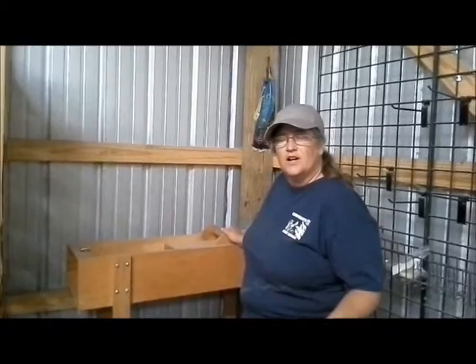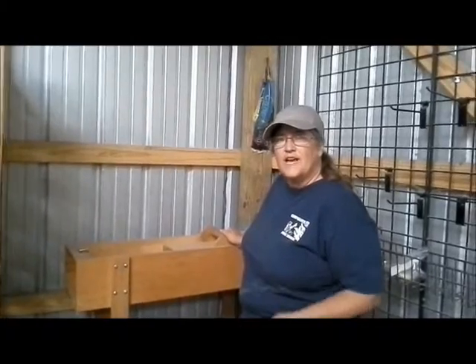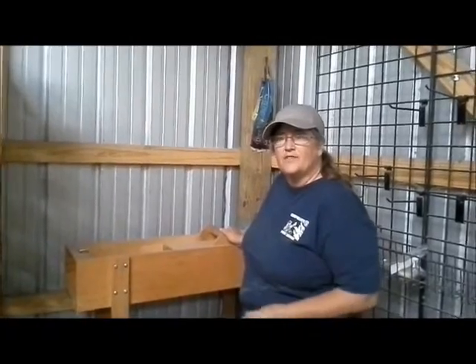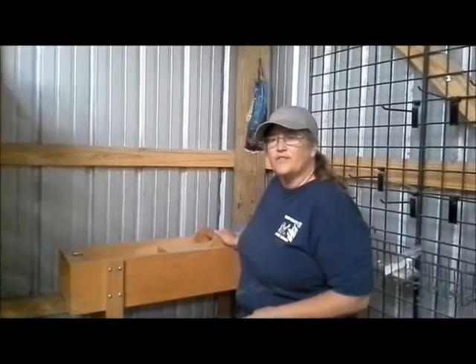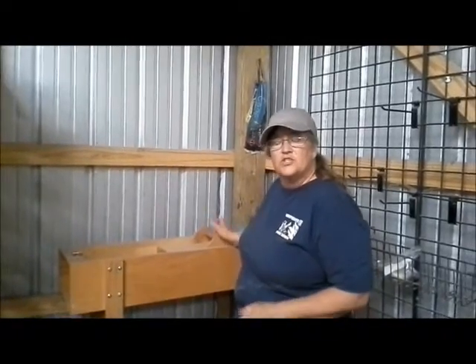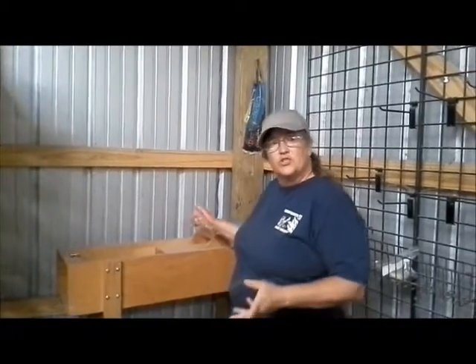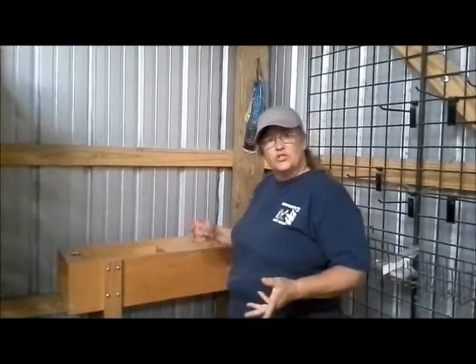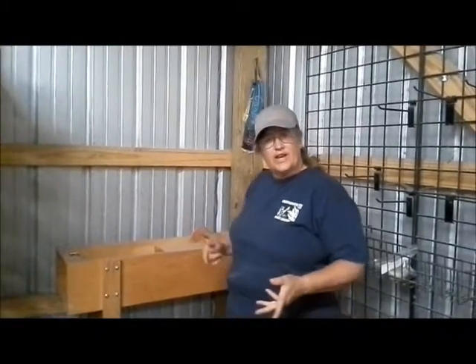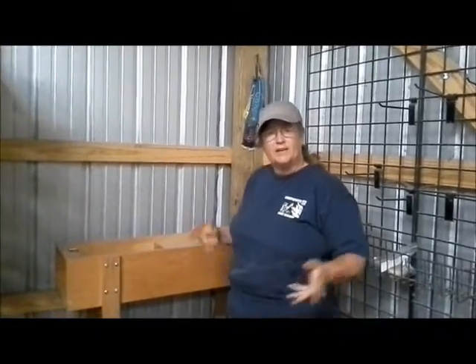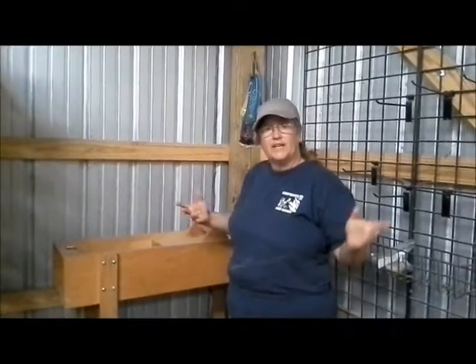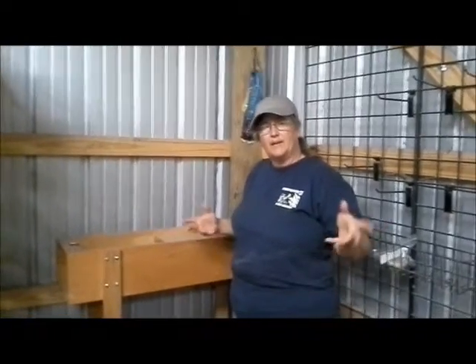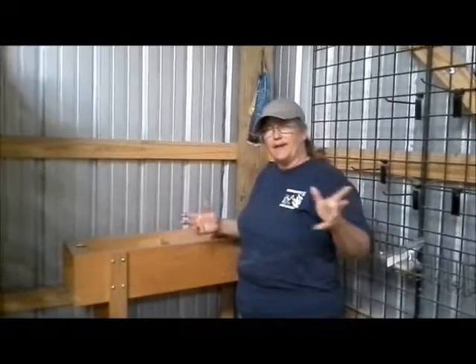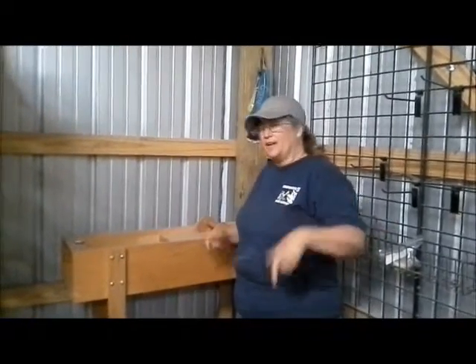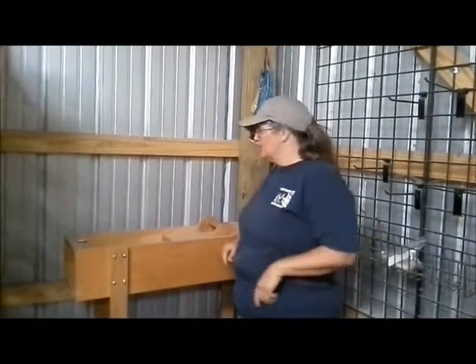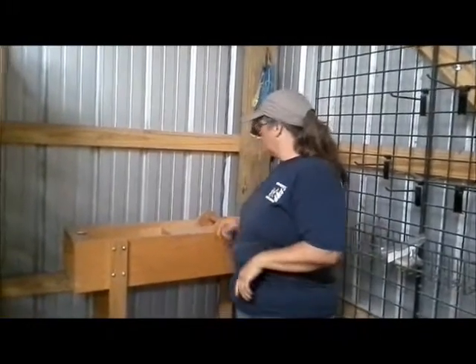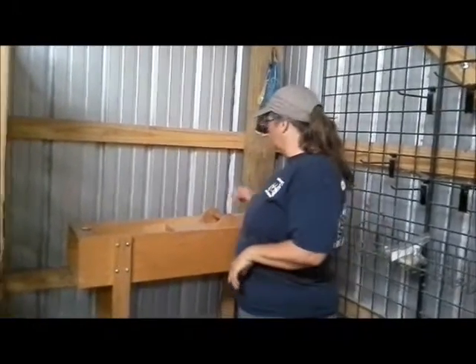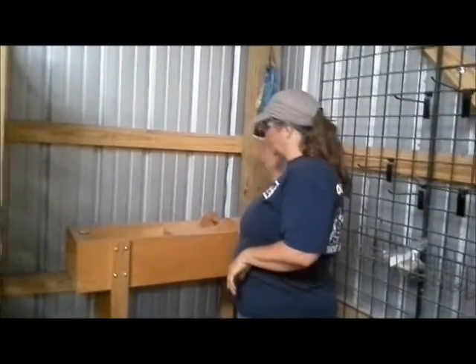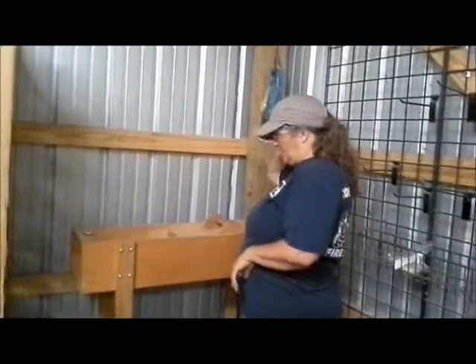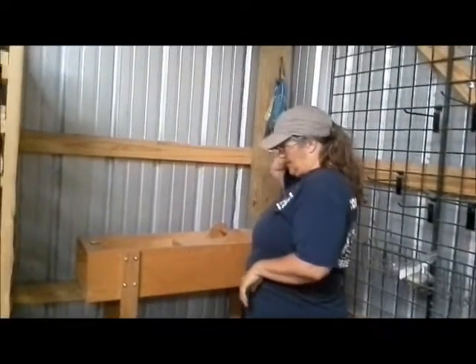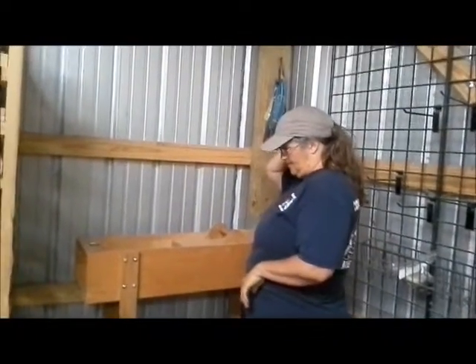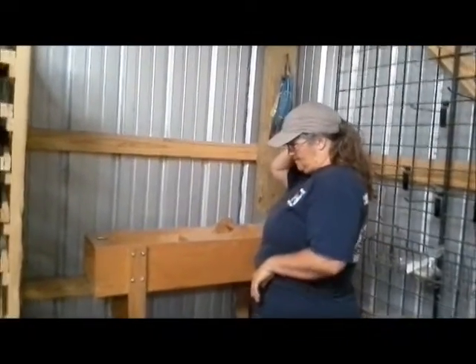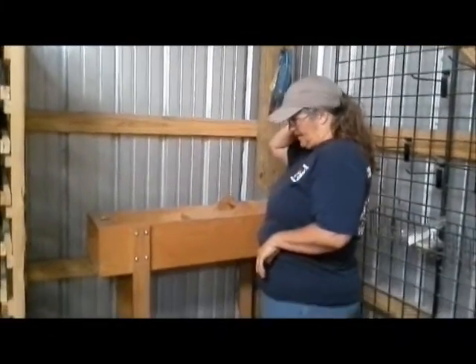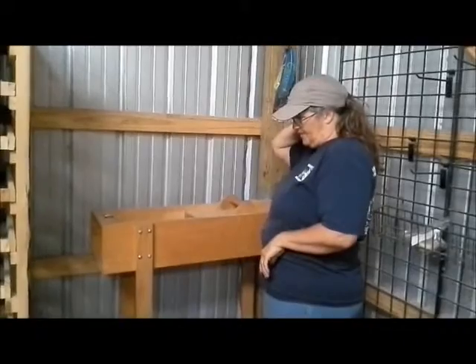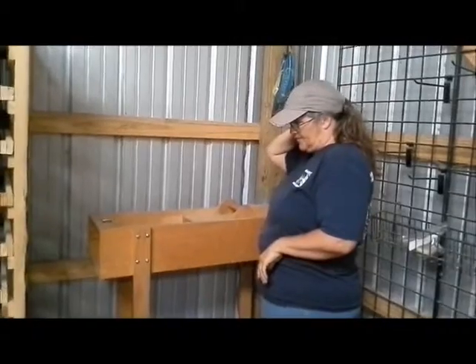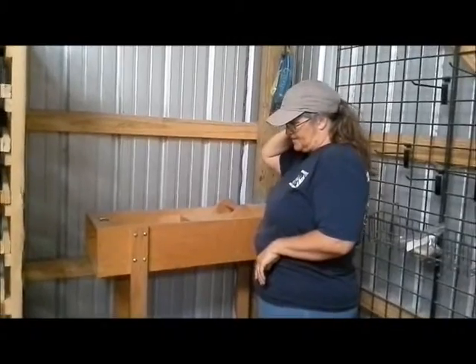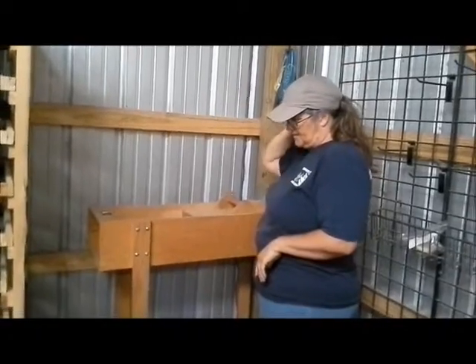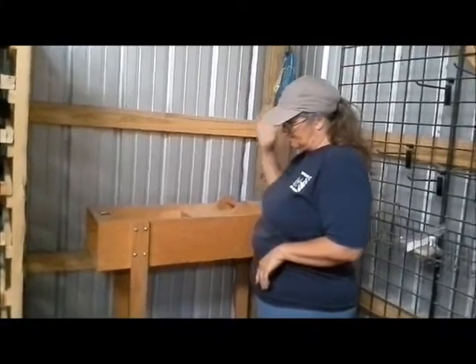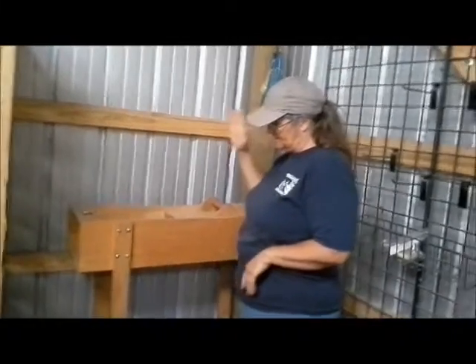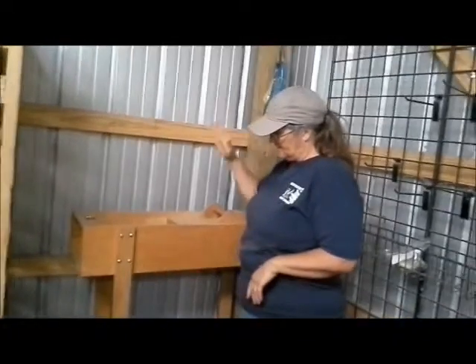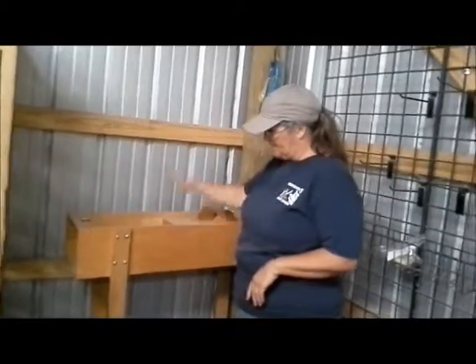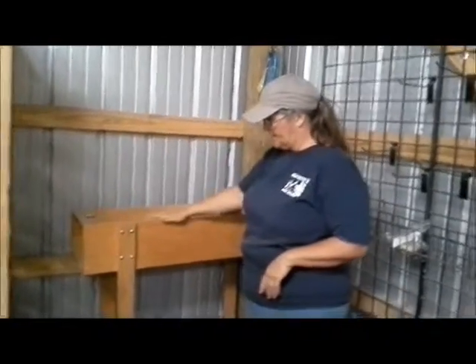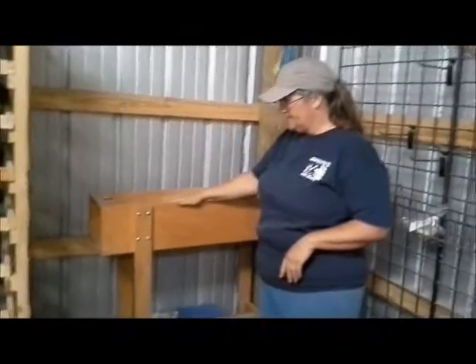Okay, for this Tool Tuesday, again back here in the barn, and this is a picker.